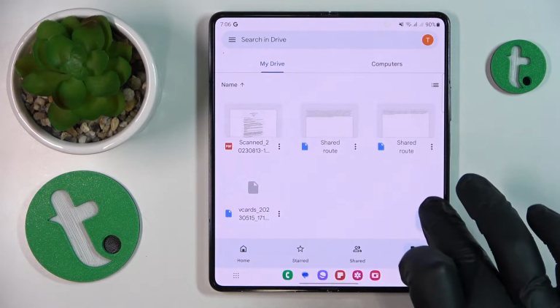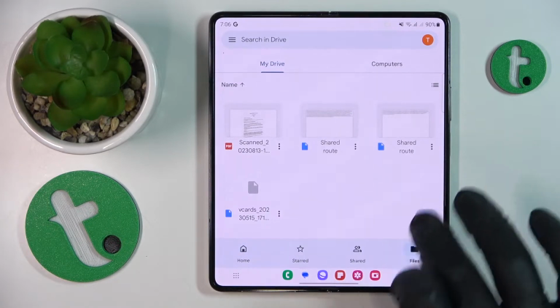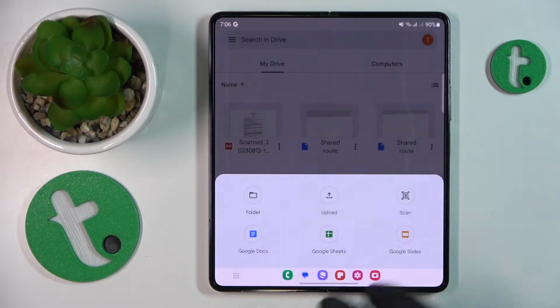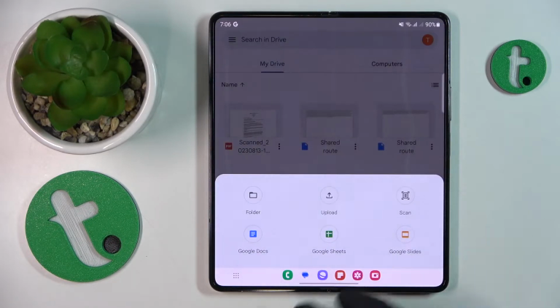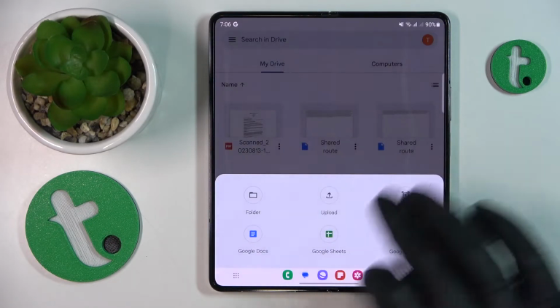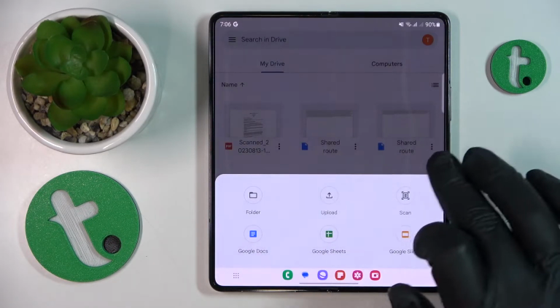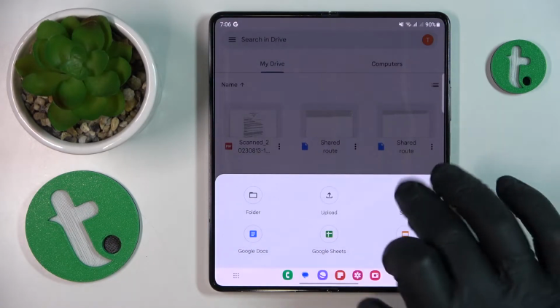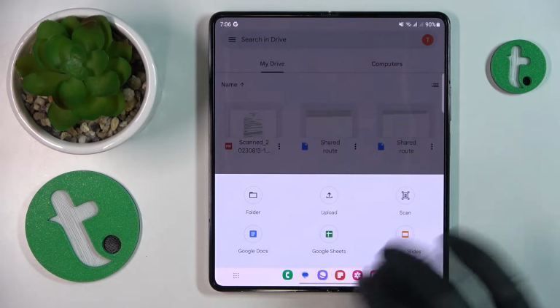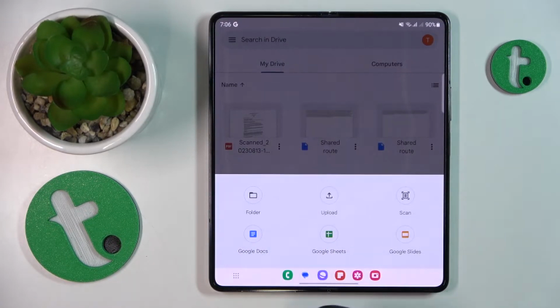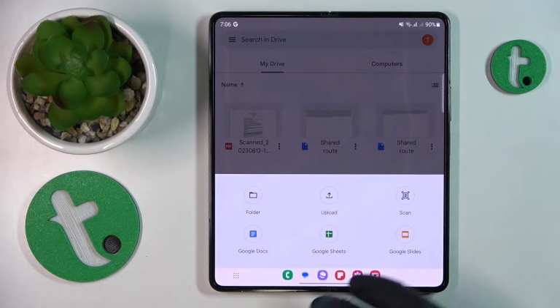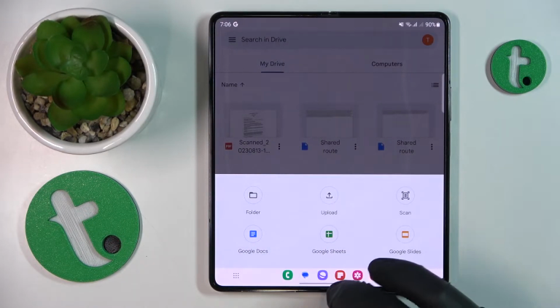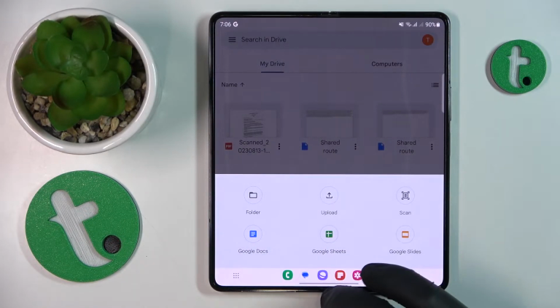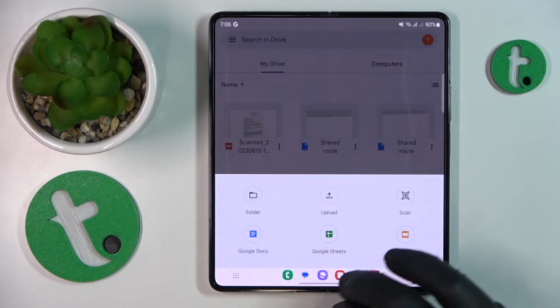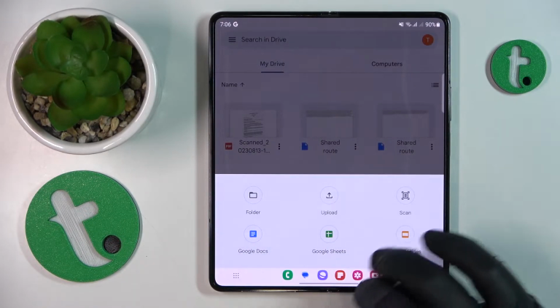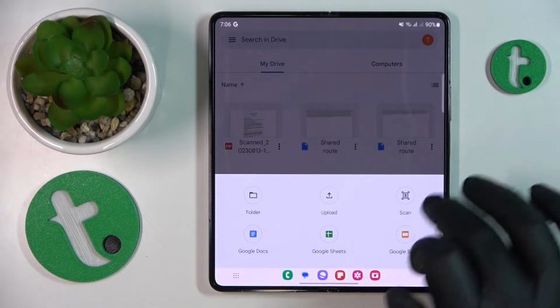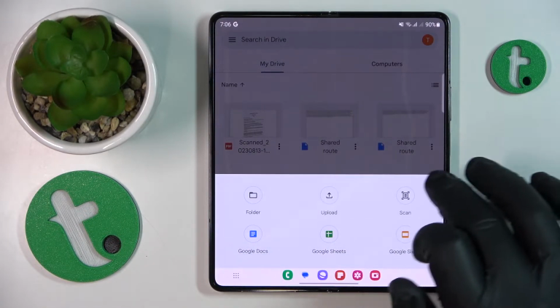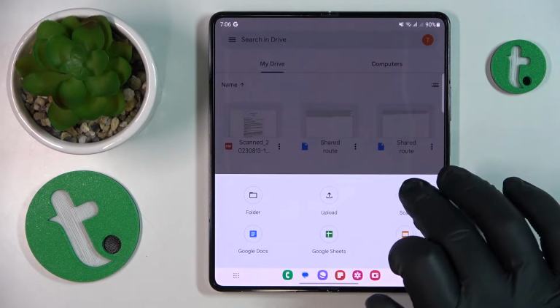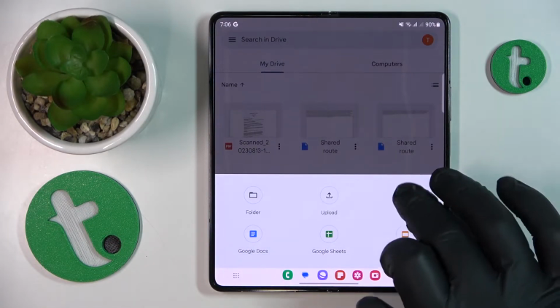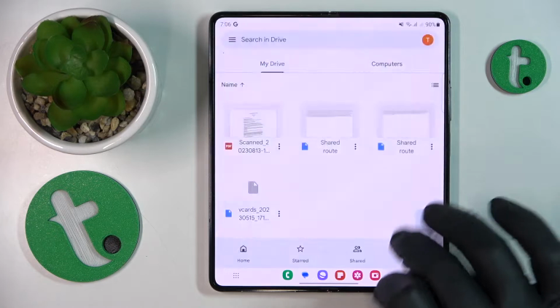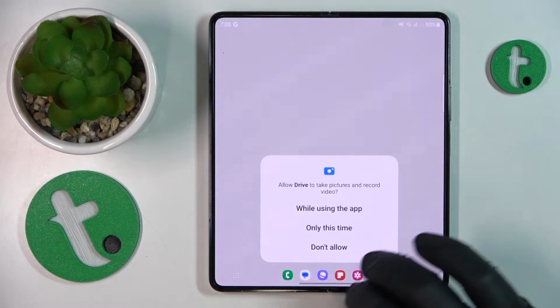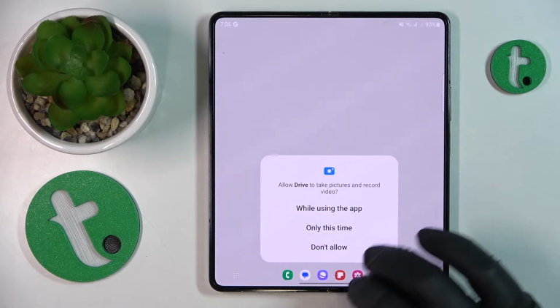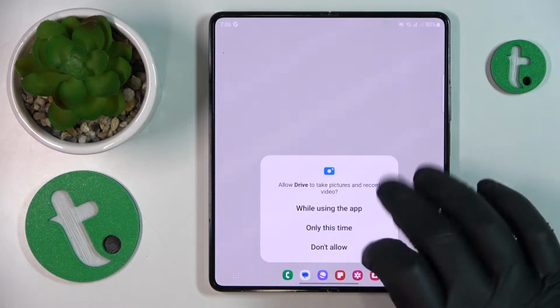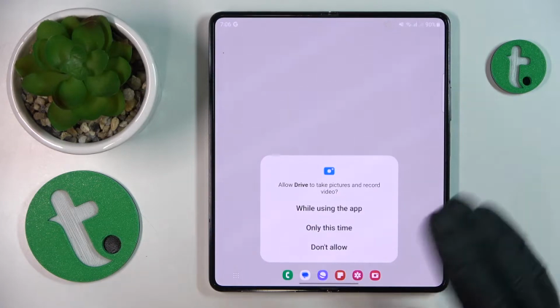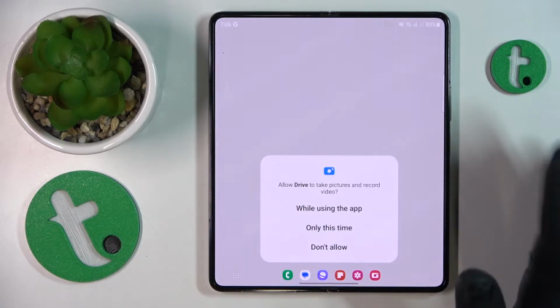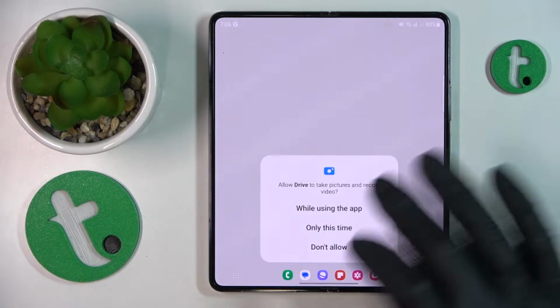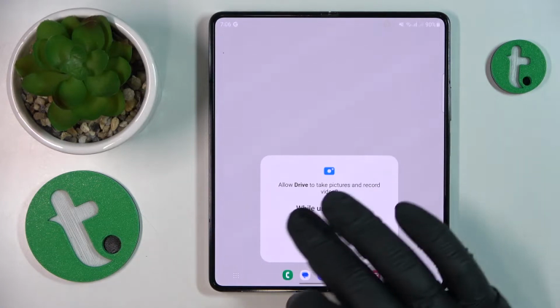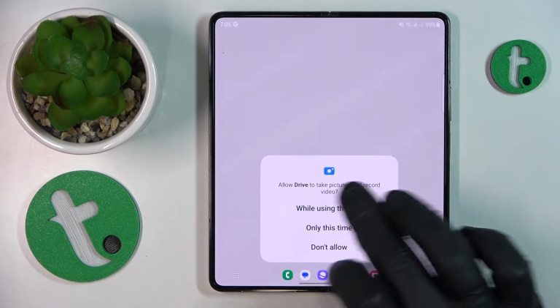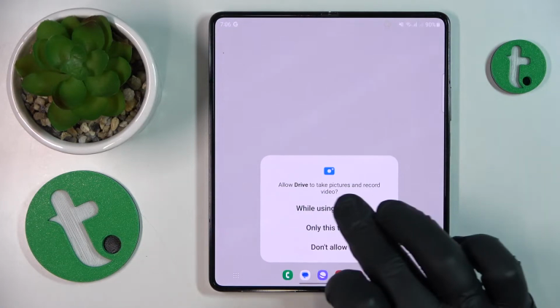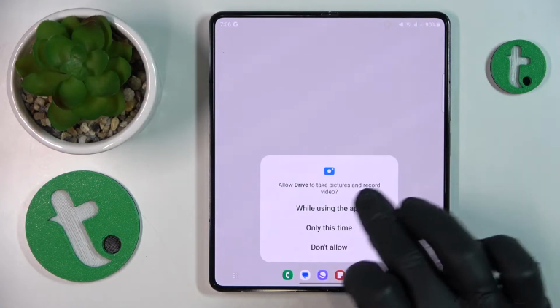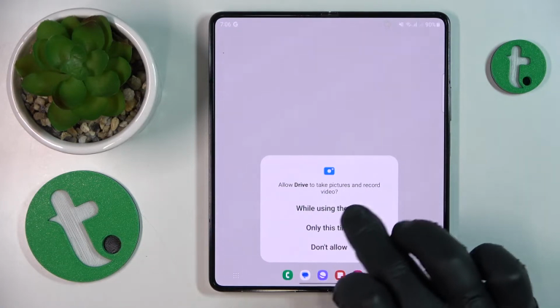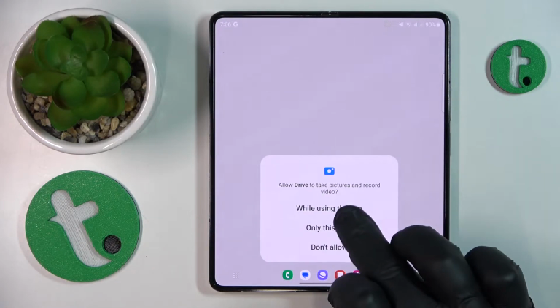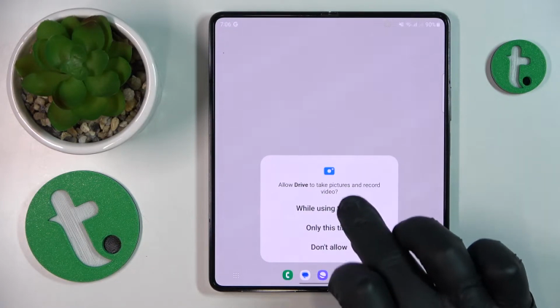Here it is. Go for the Scan option next, and provide the Drive app with camera access.